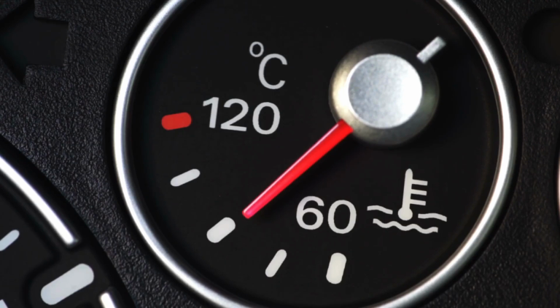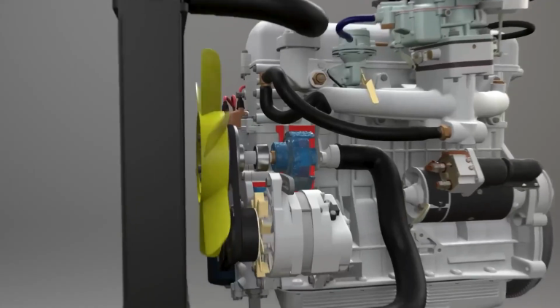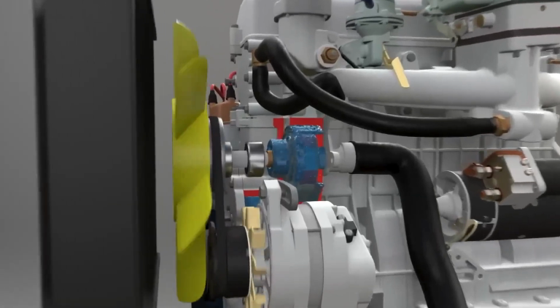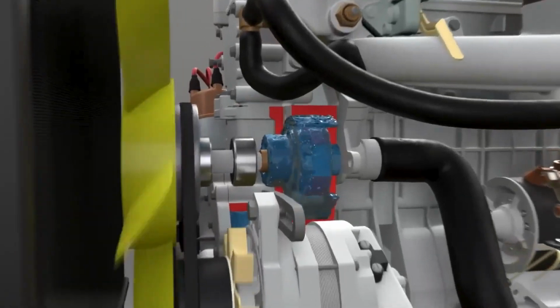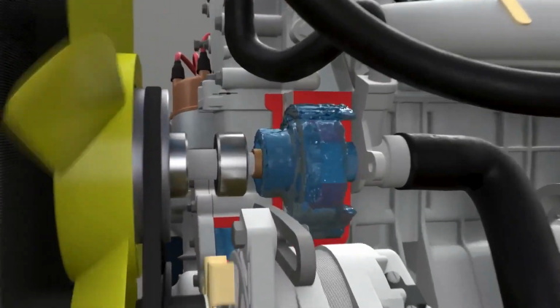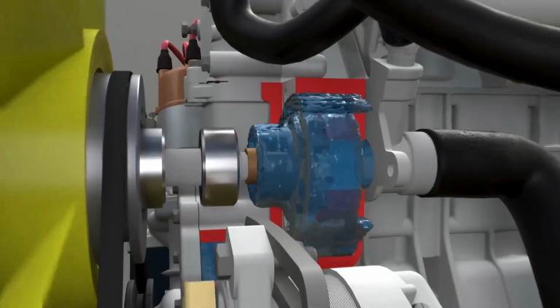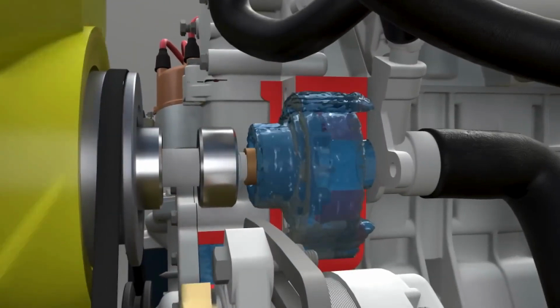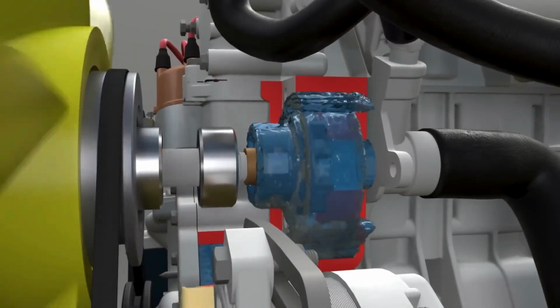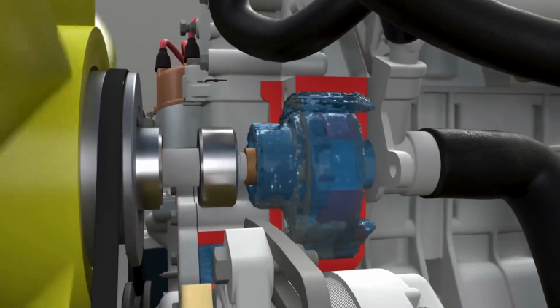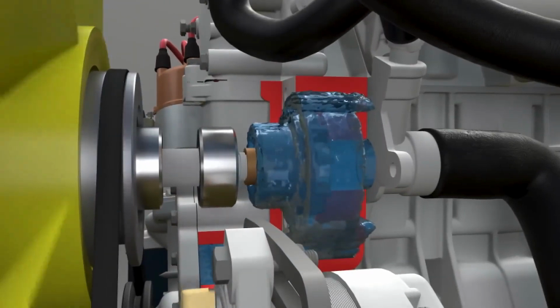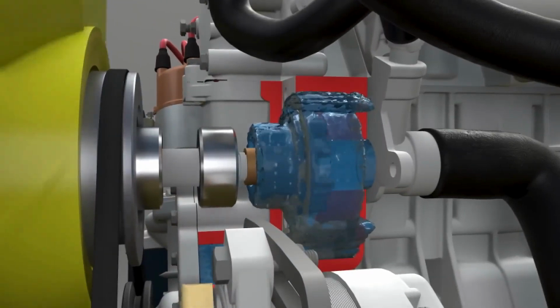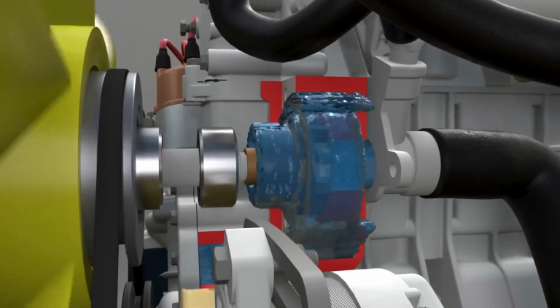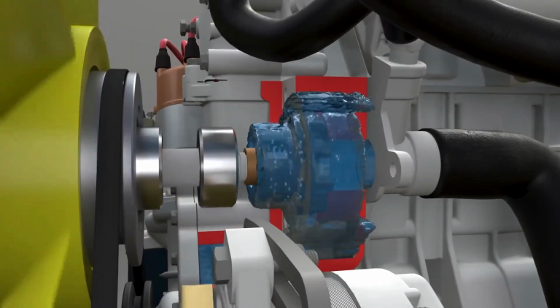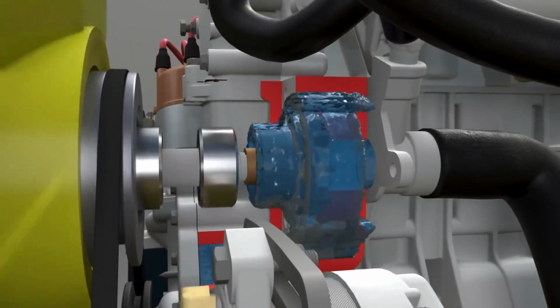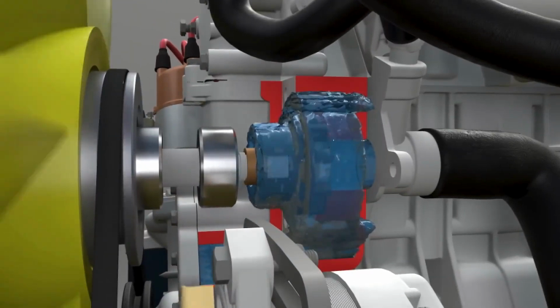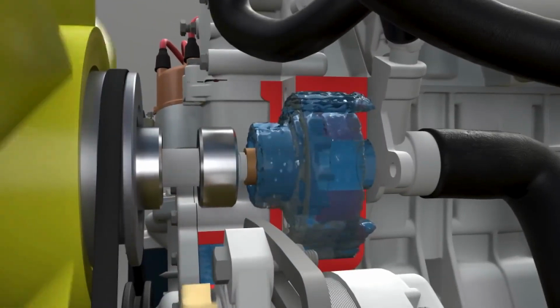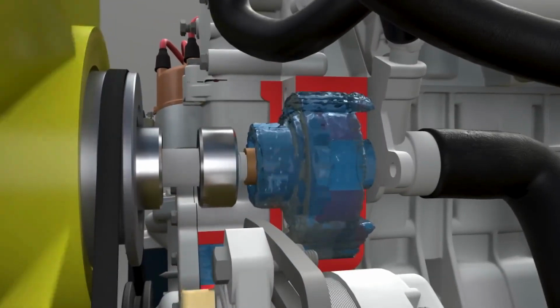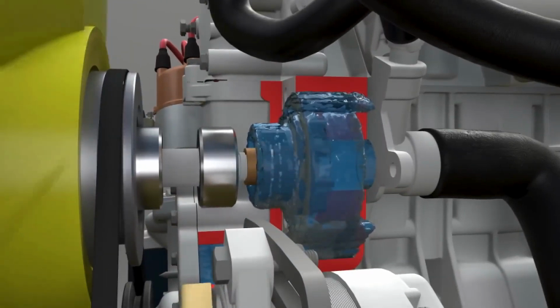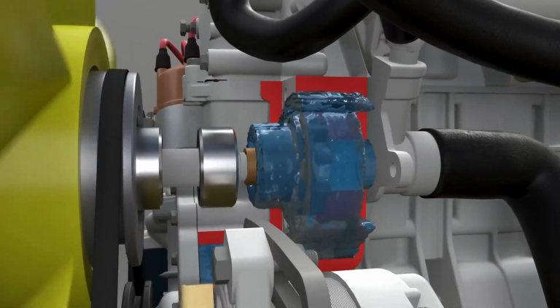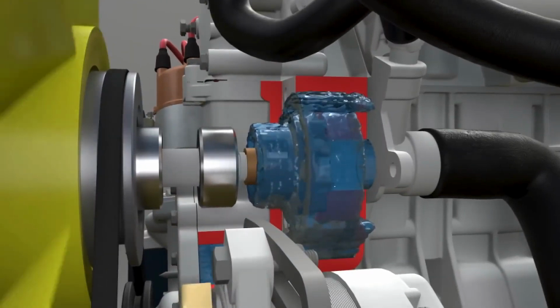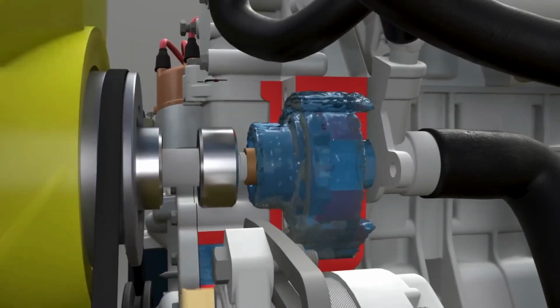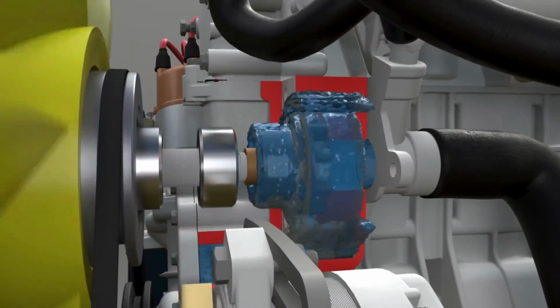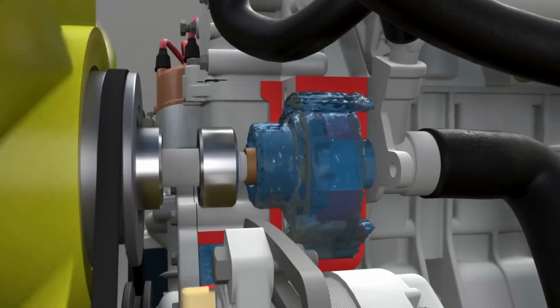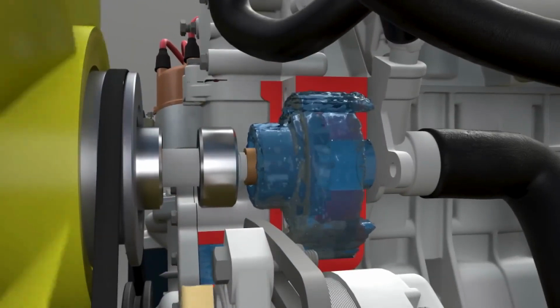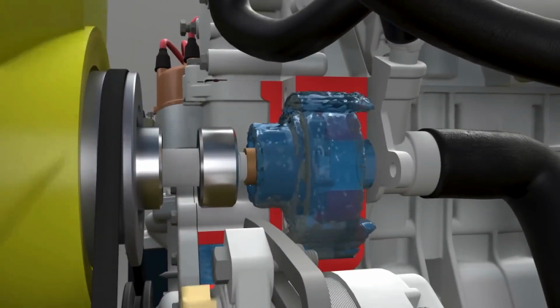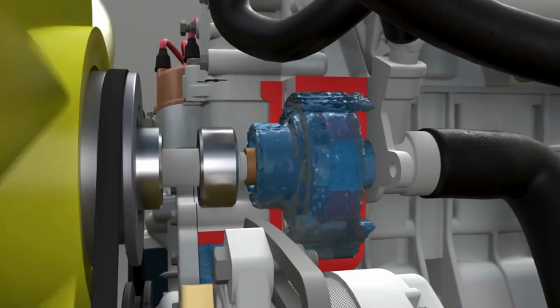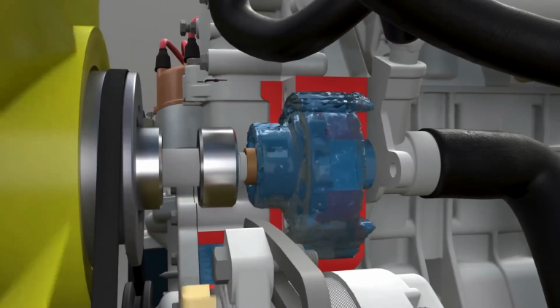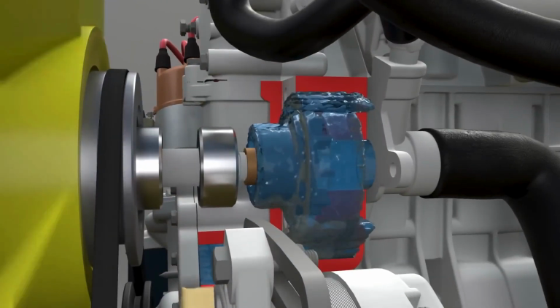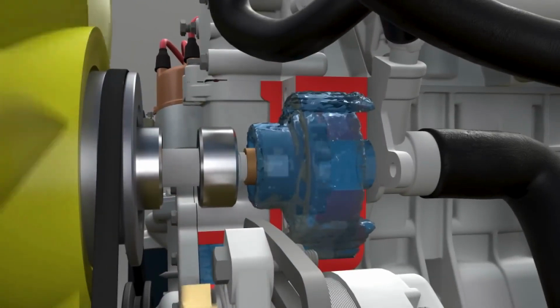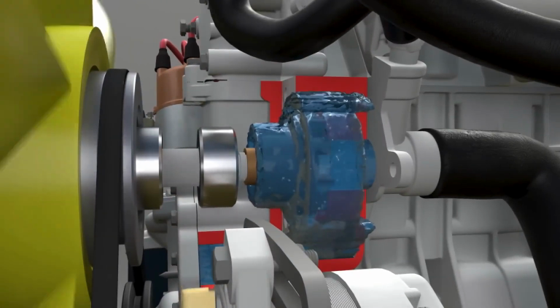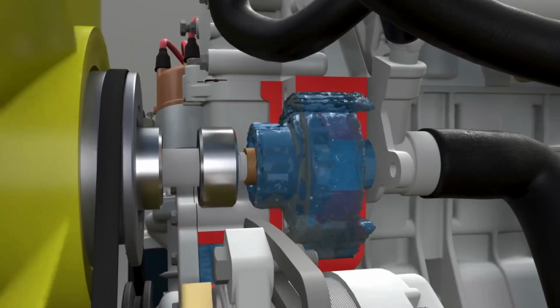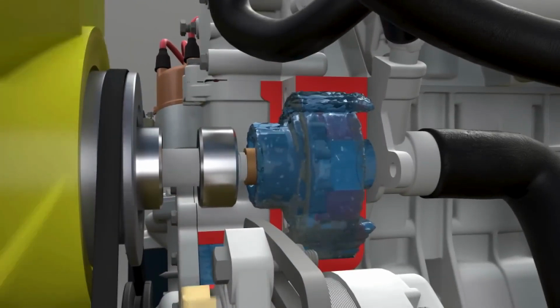Now that we know what the water pump does, let's jump into the common symptoms of a bad water pump.